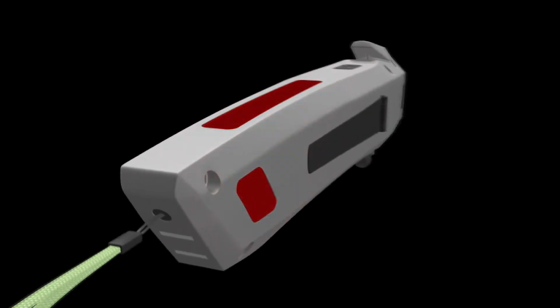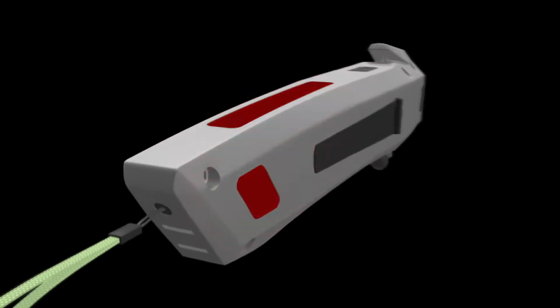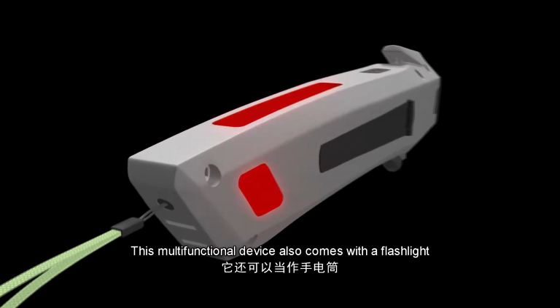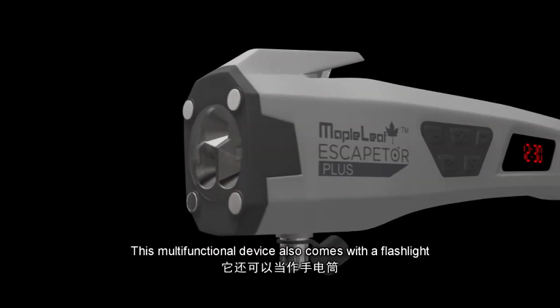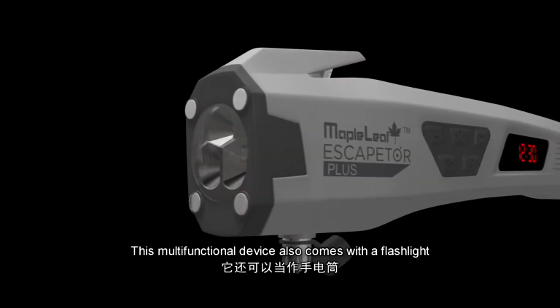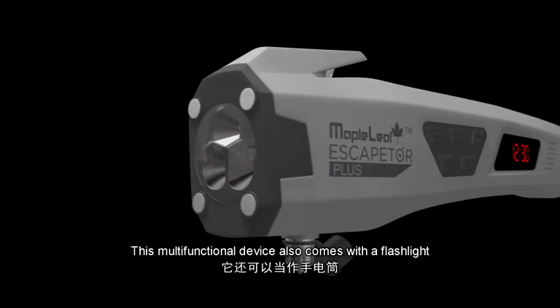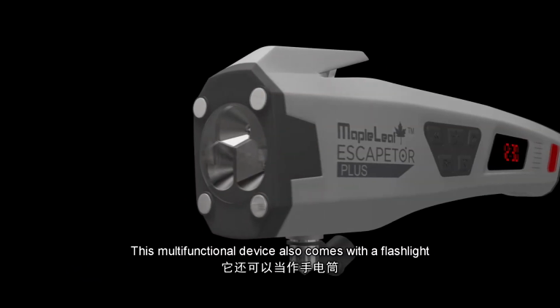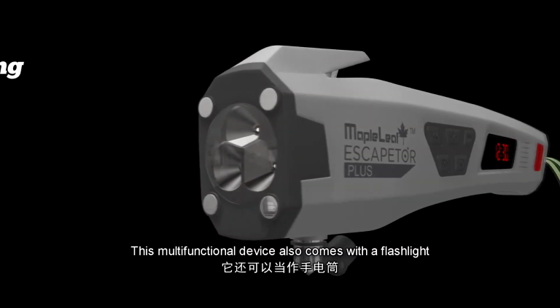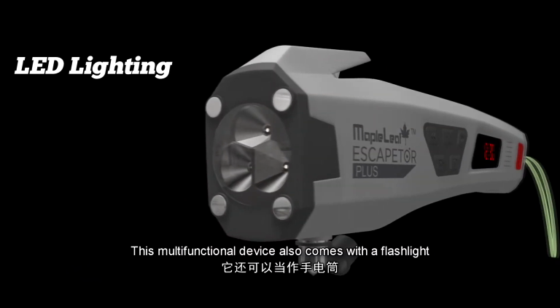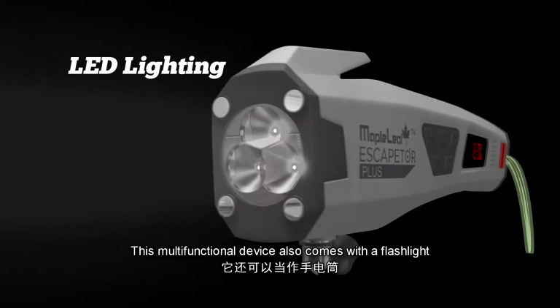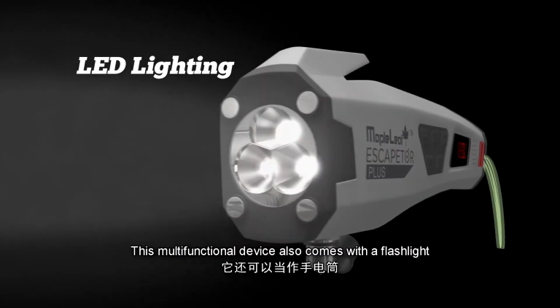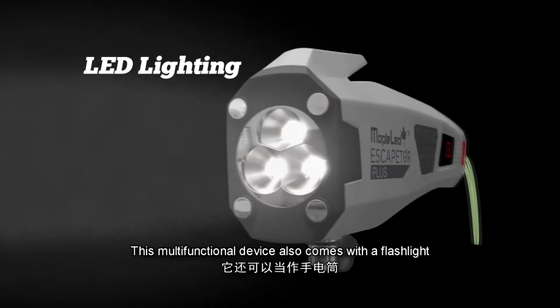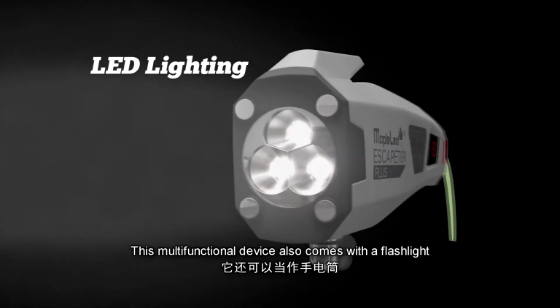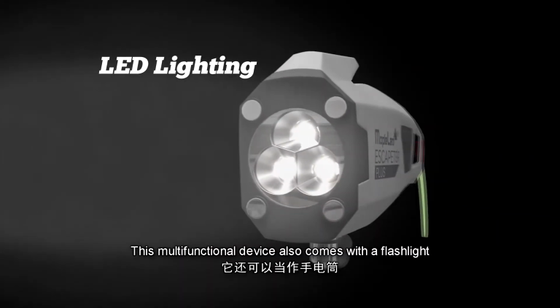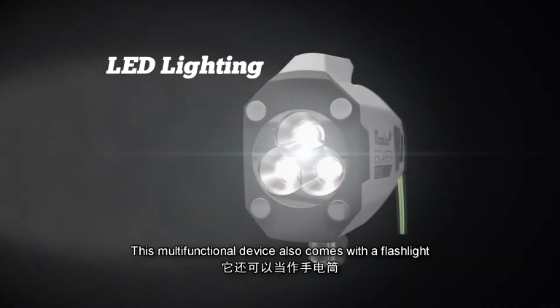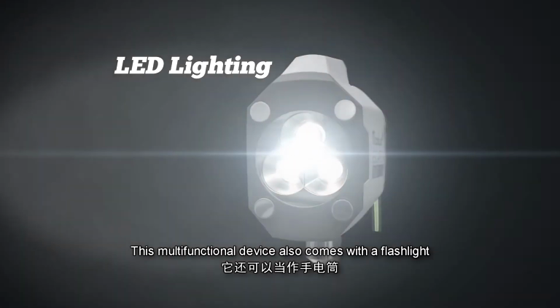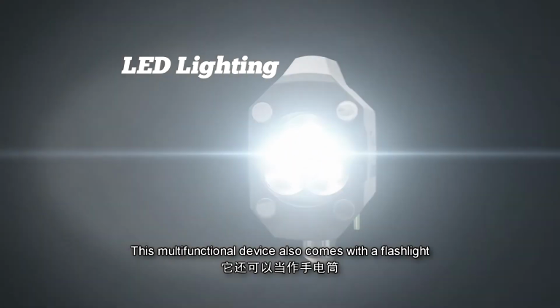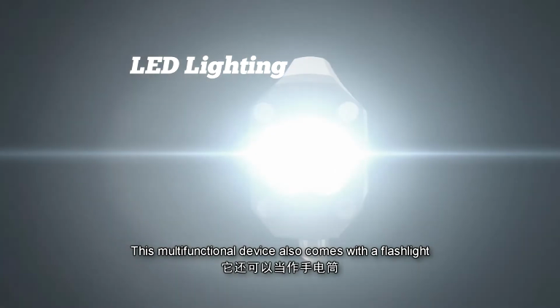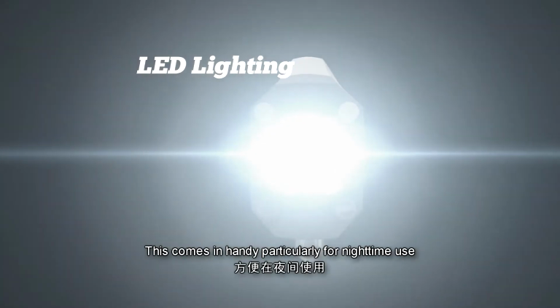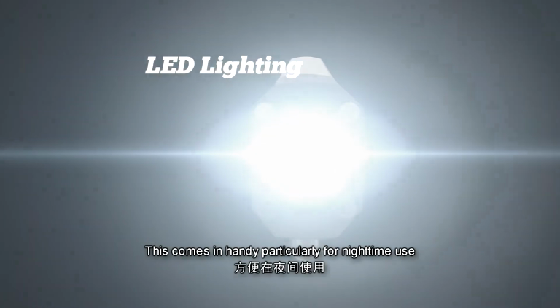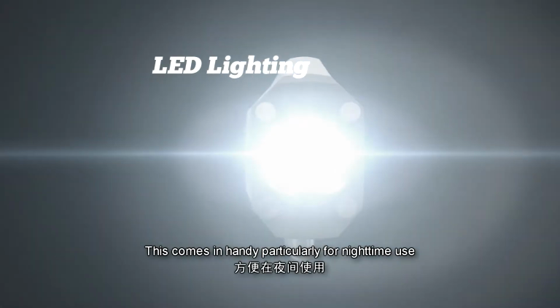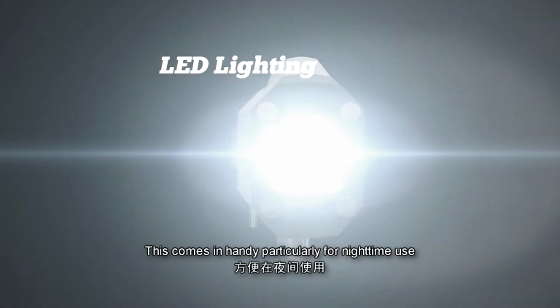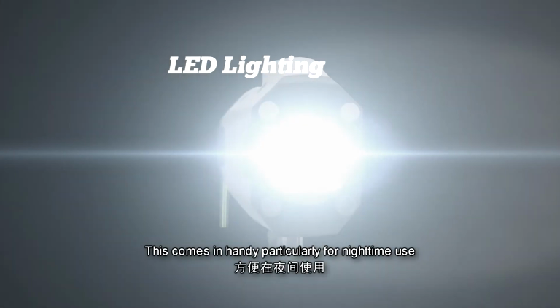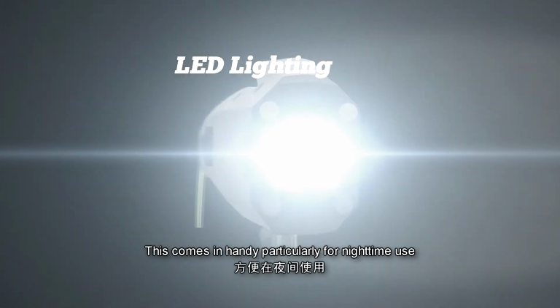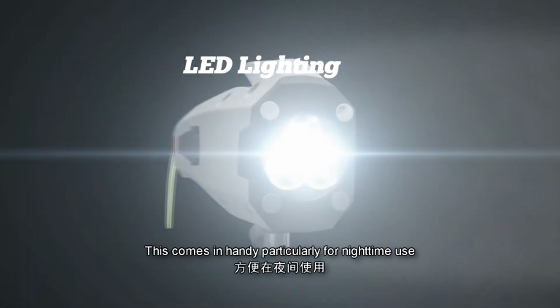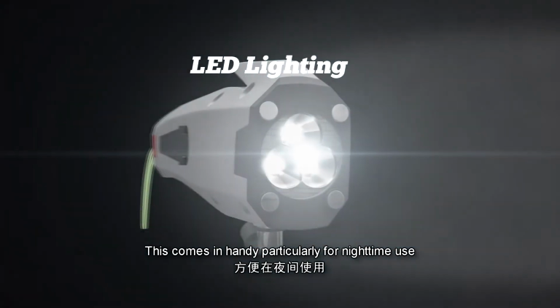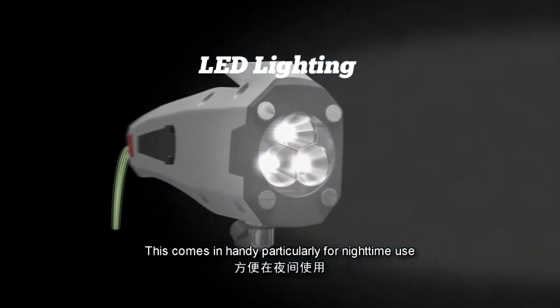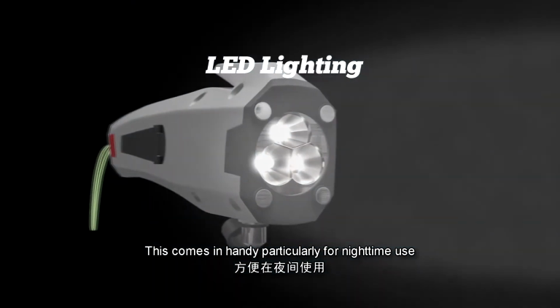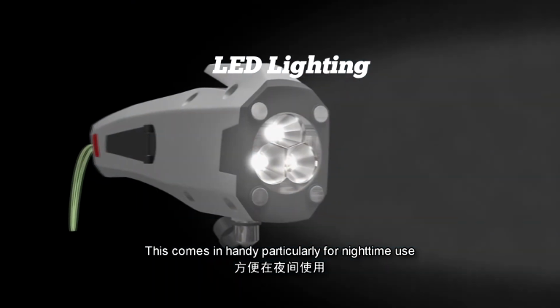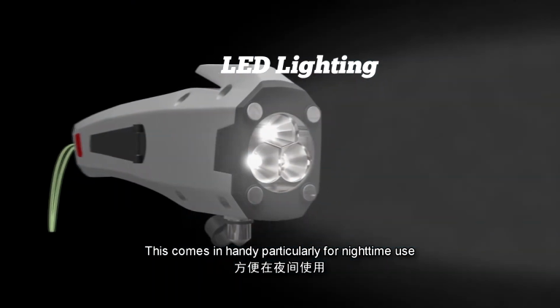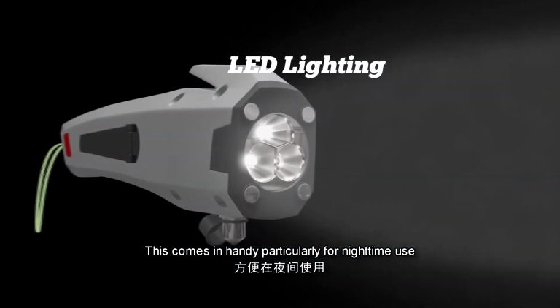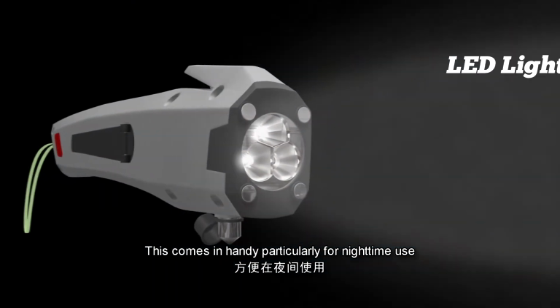This multi-functional device also comes with a flashlight. This comes in handy particularly for night time use.